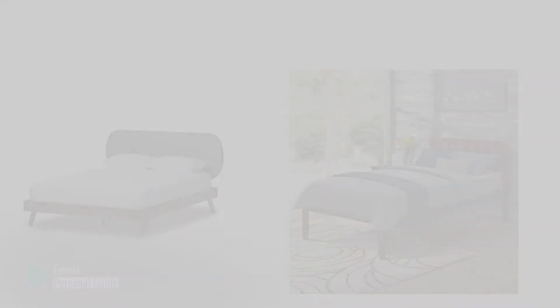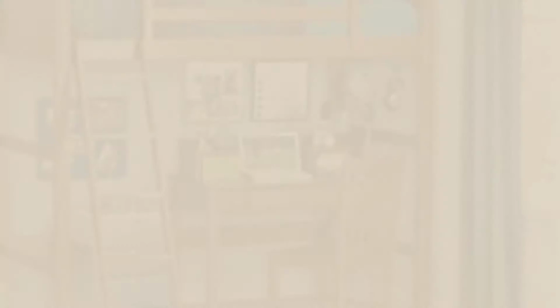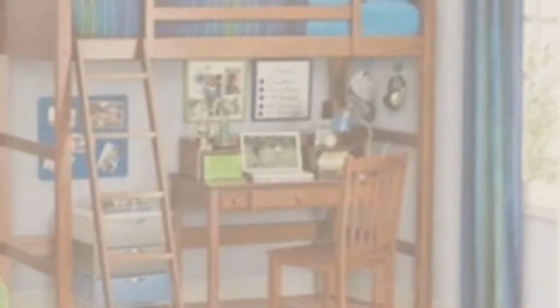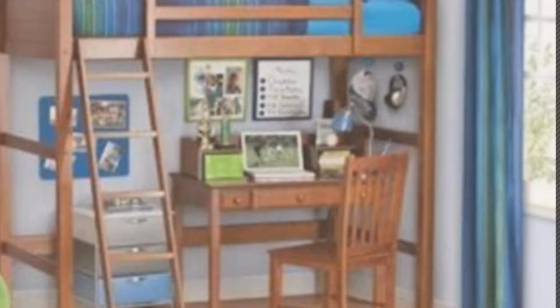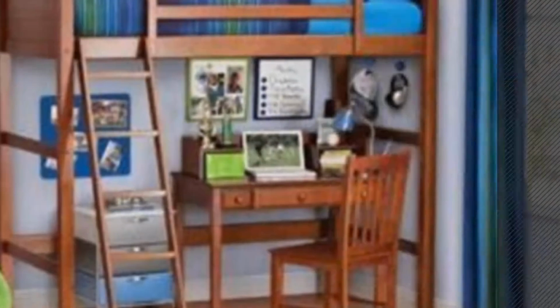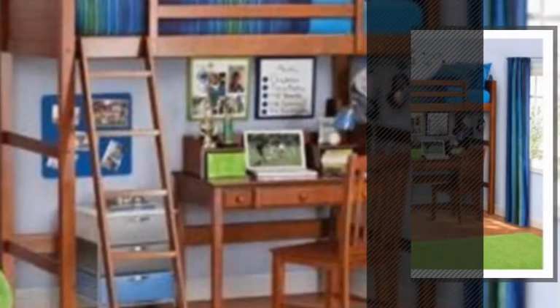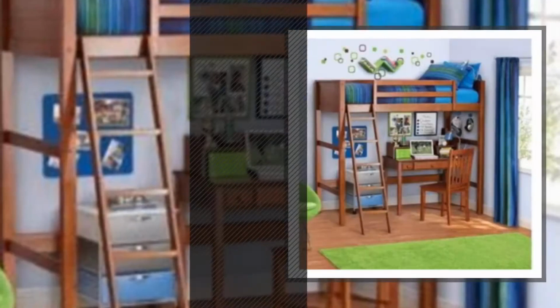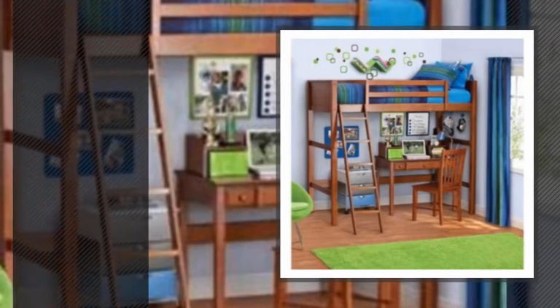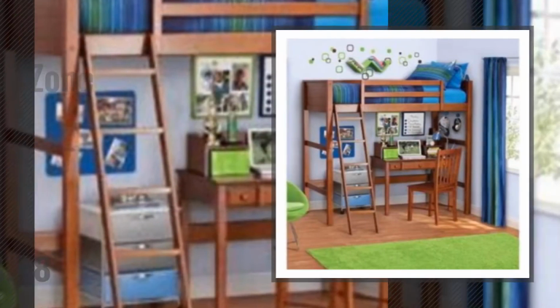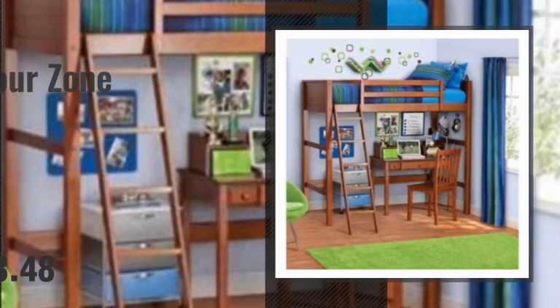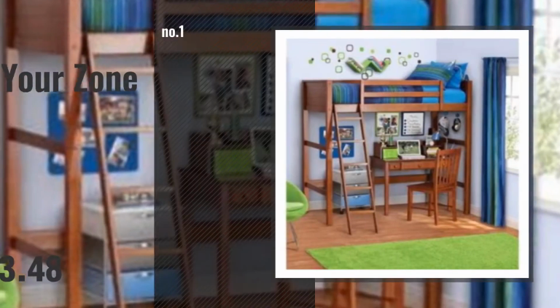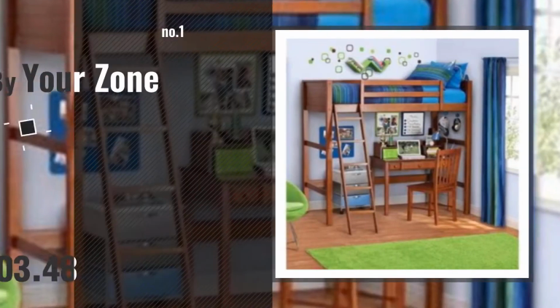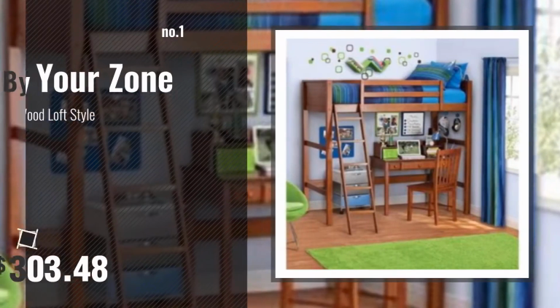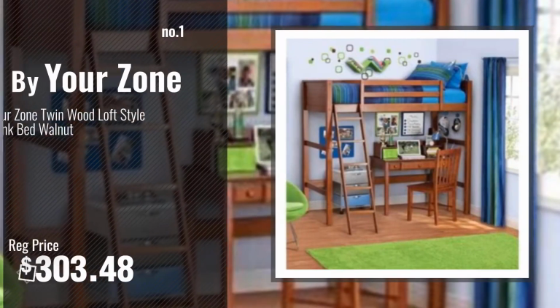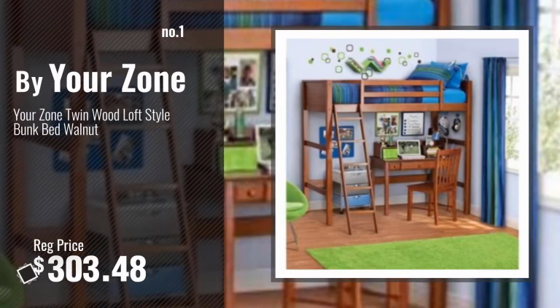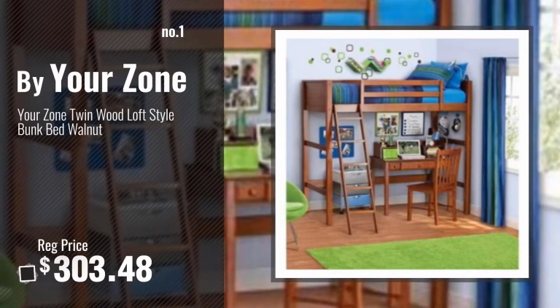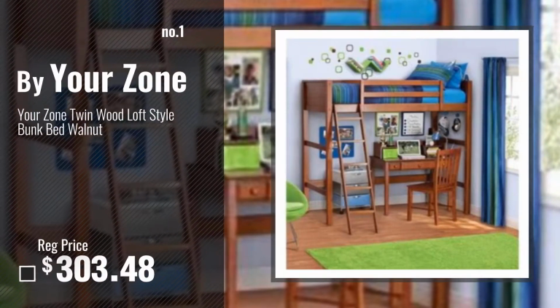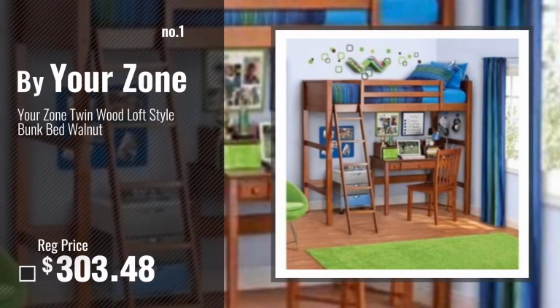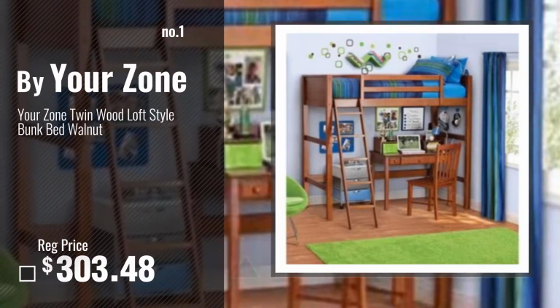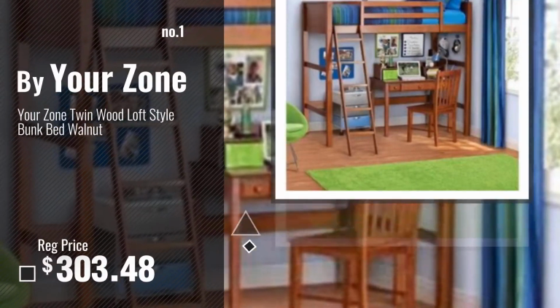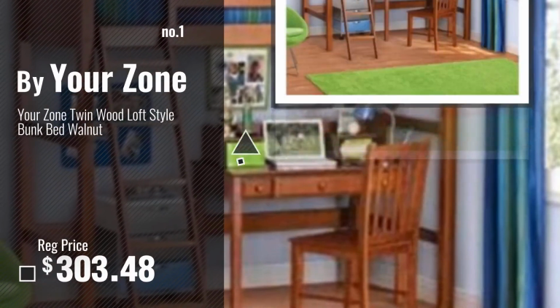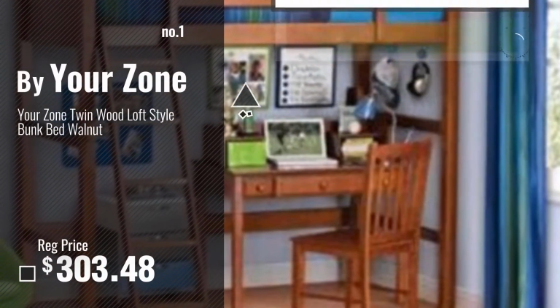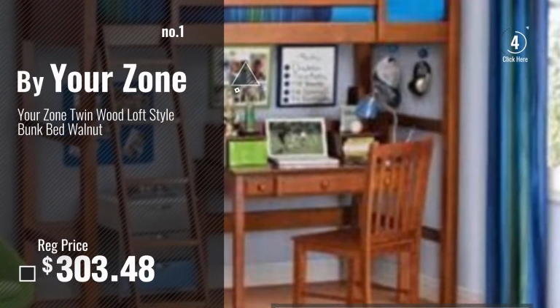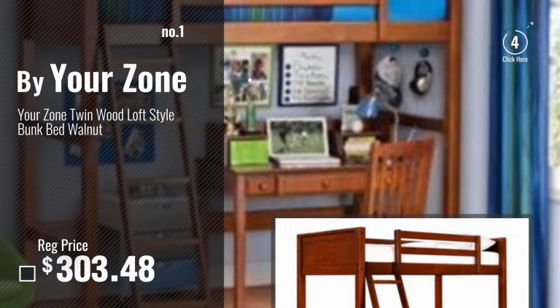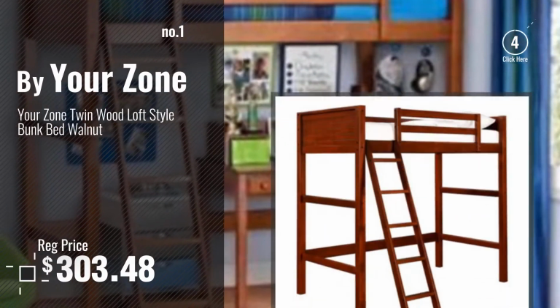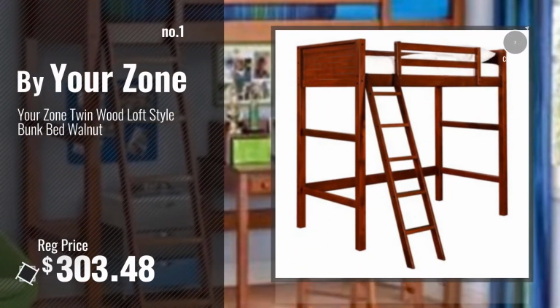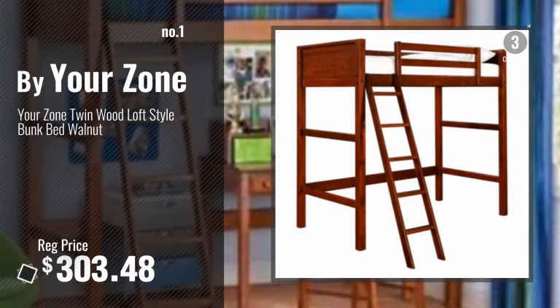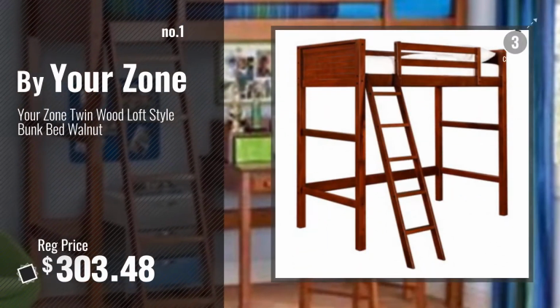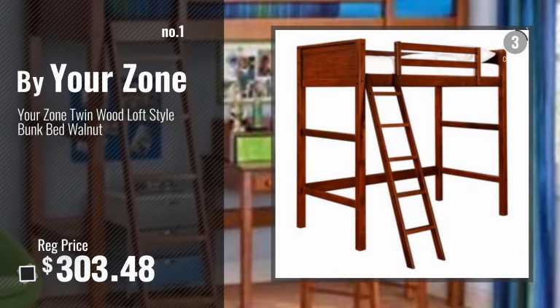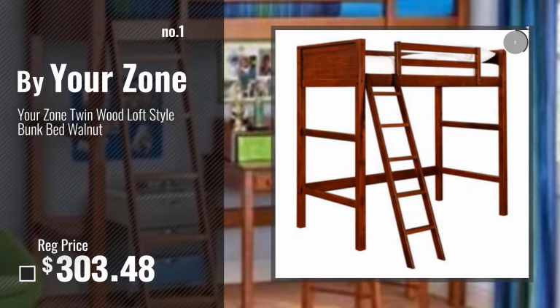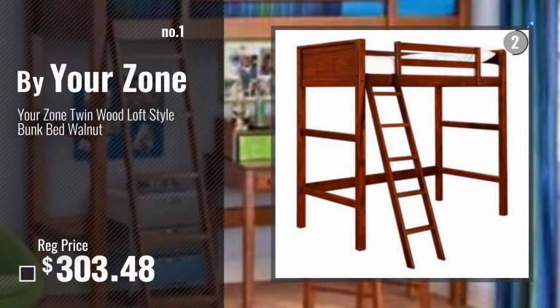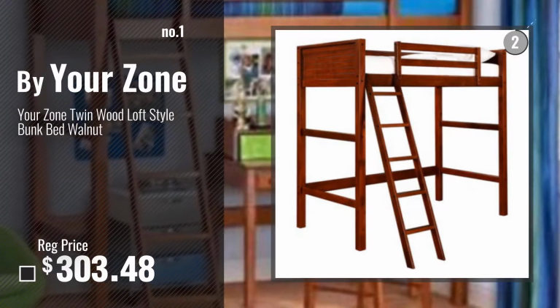Number 1, most popular, by Your Zone. Watch this video, choose your favorite.